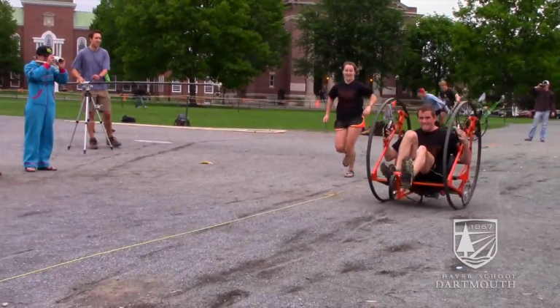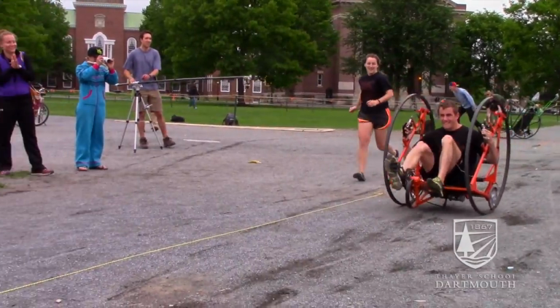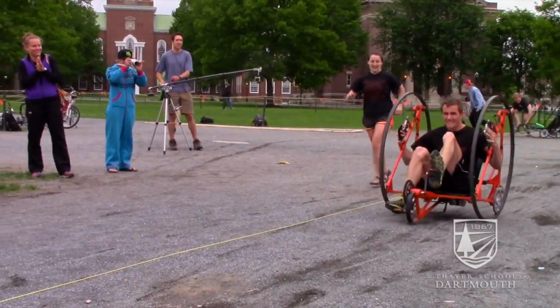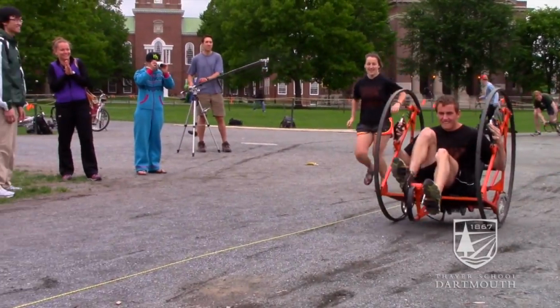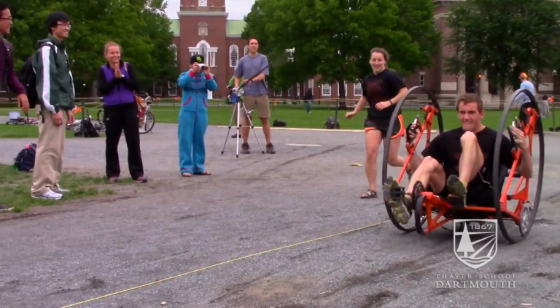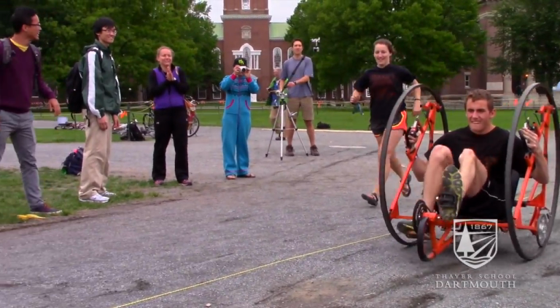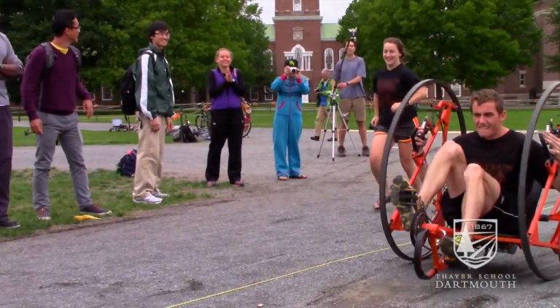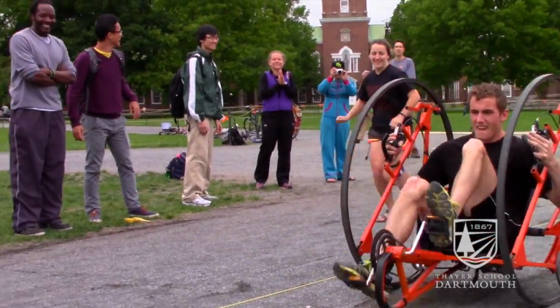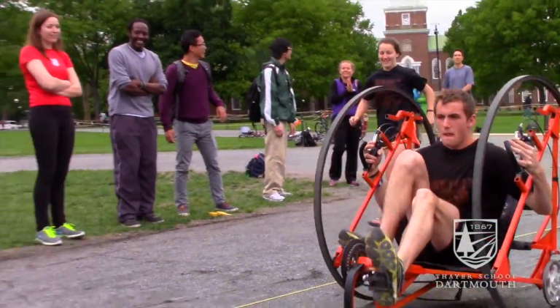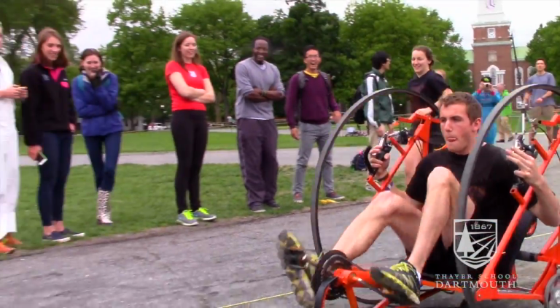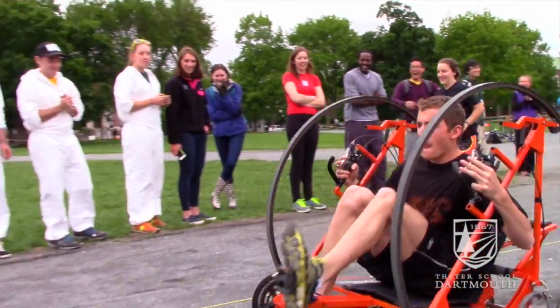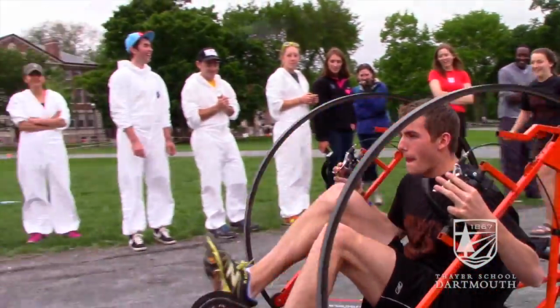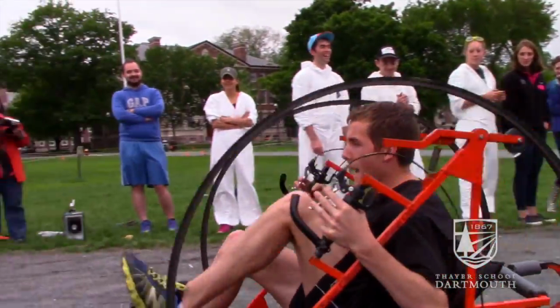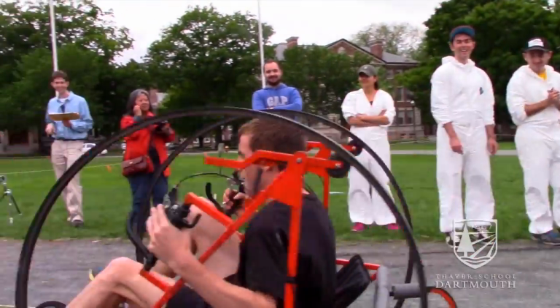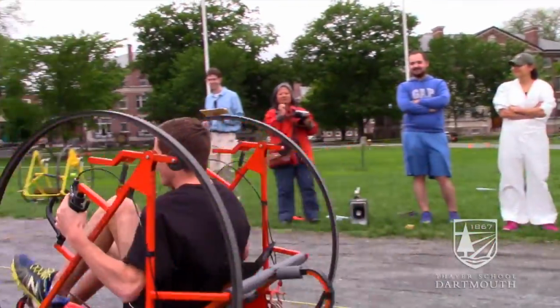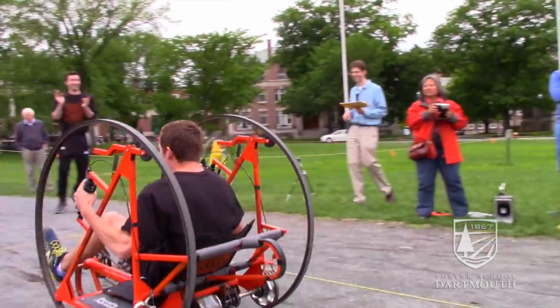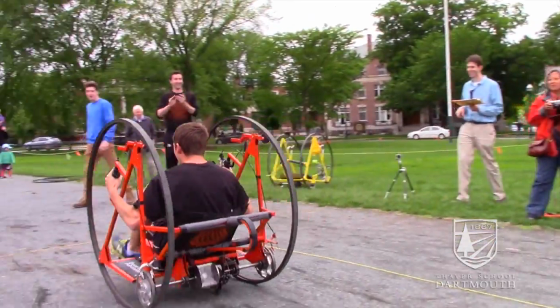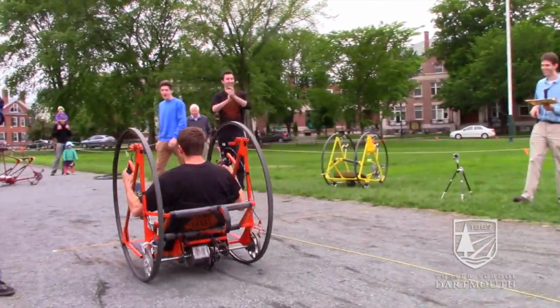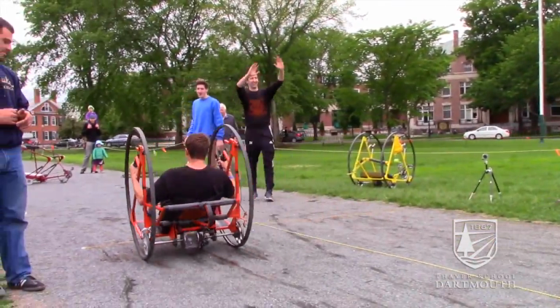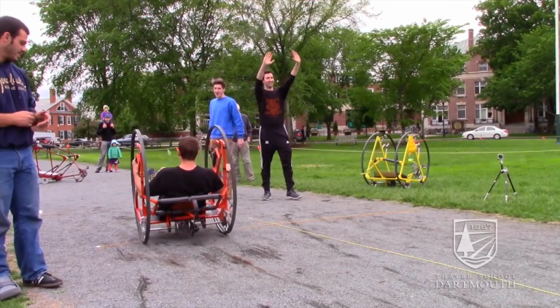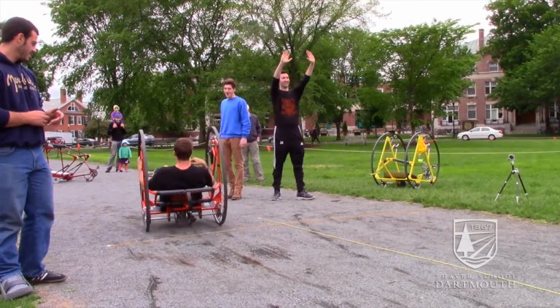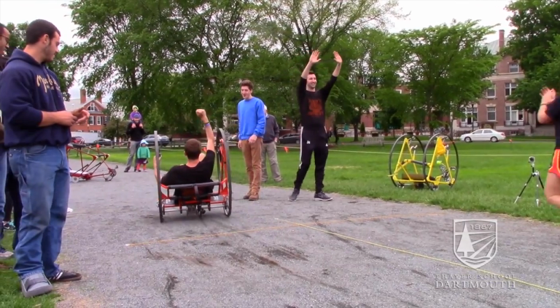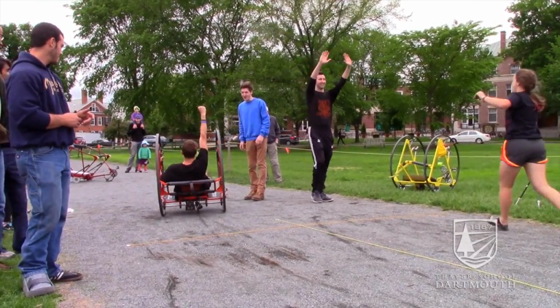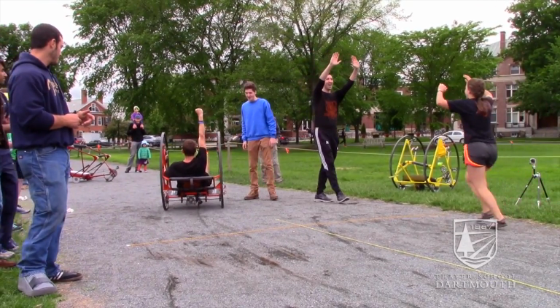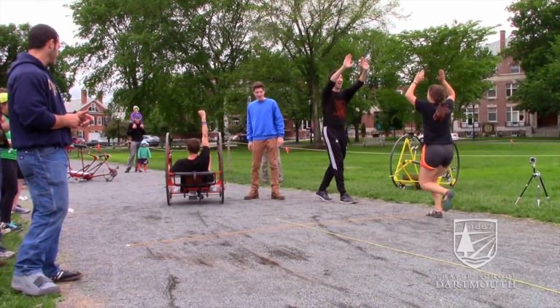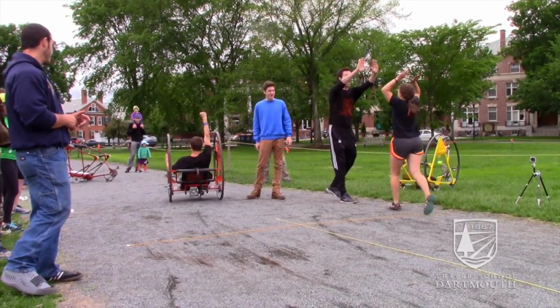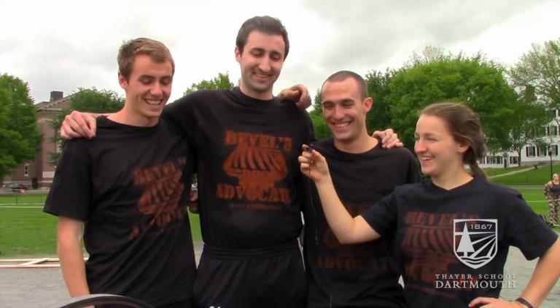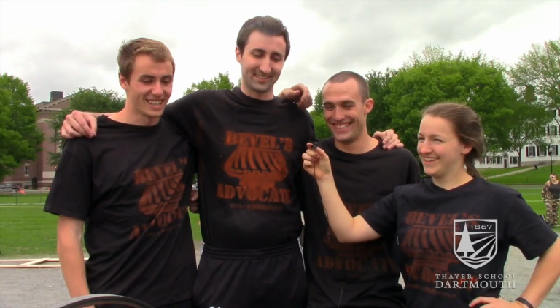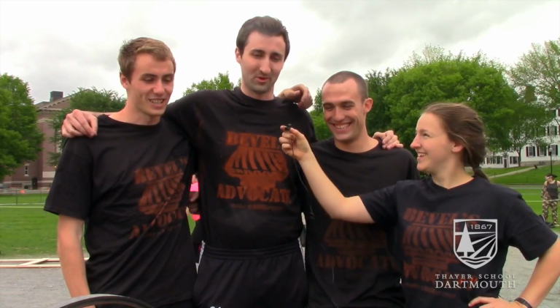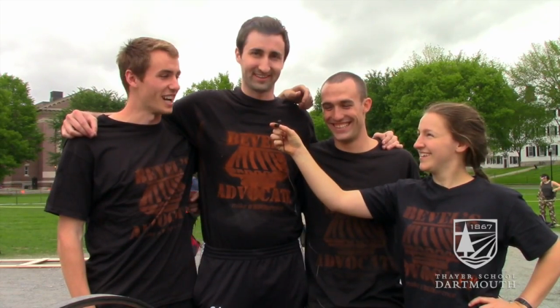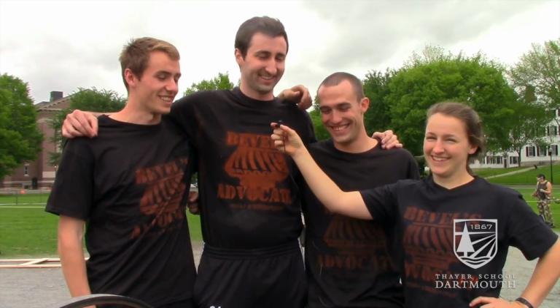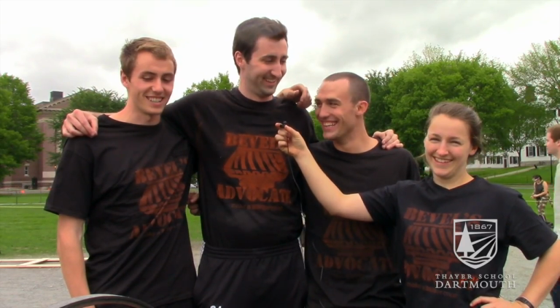Watching Silas zoom down the straight away to take the title, leaving the TAs in our dust — that was number one right there.